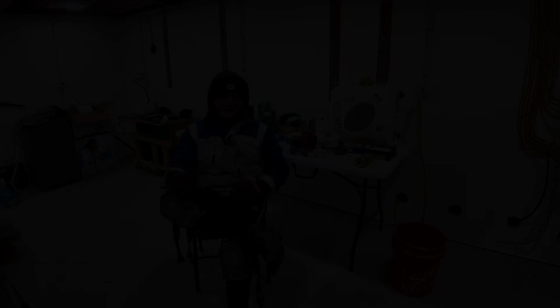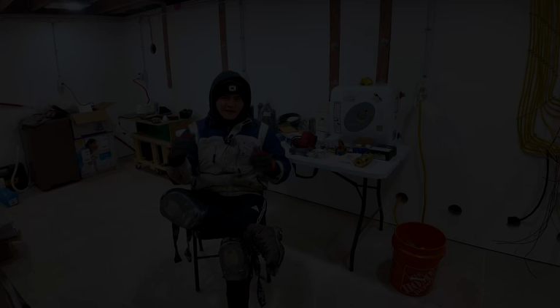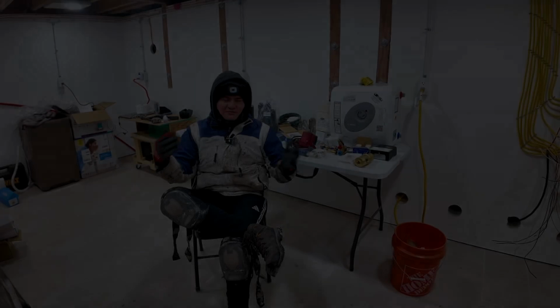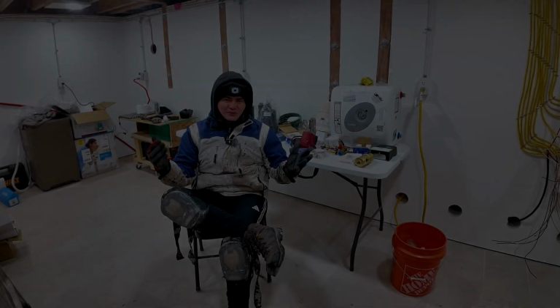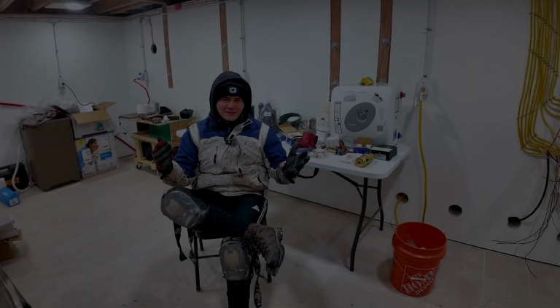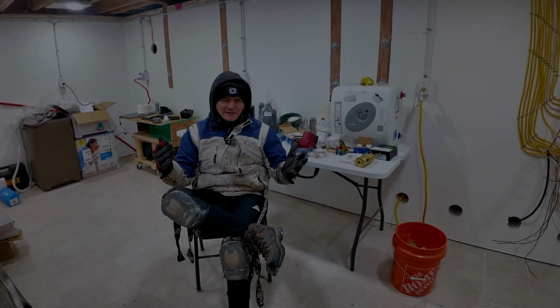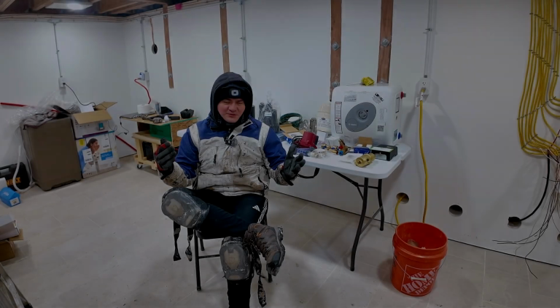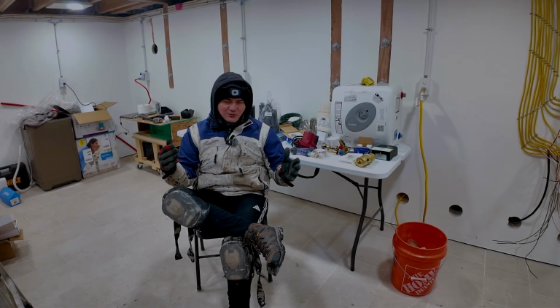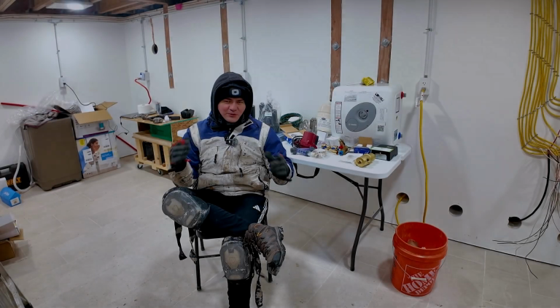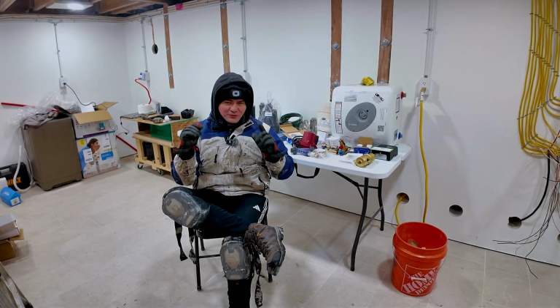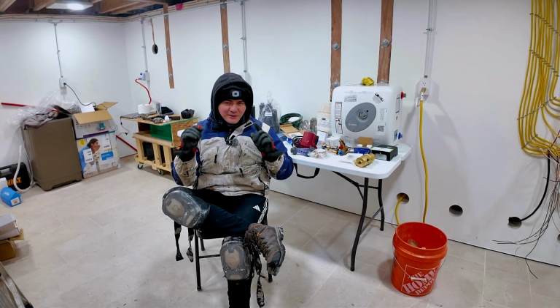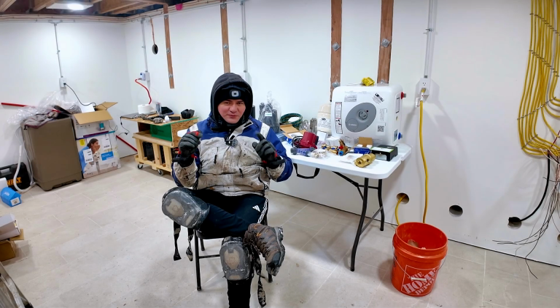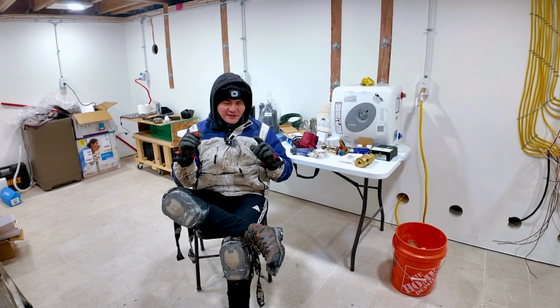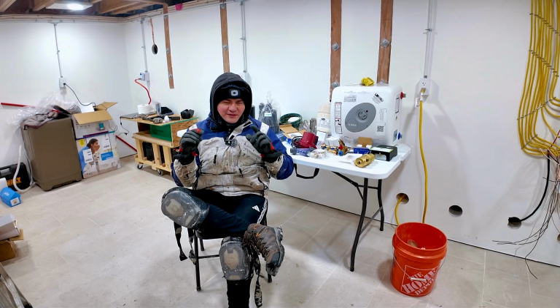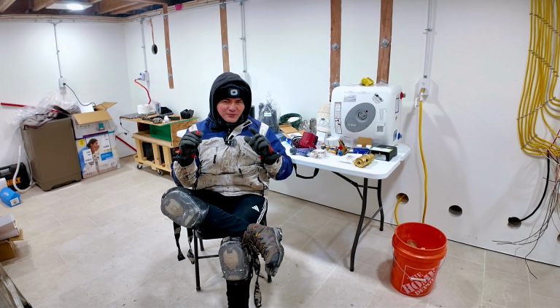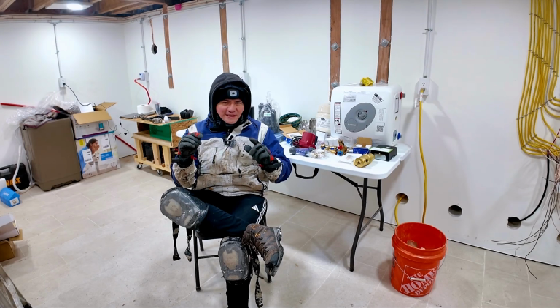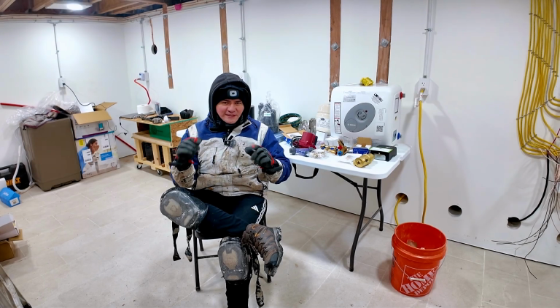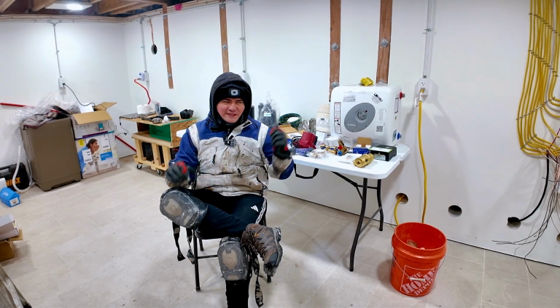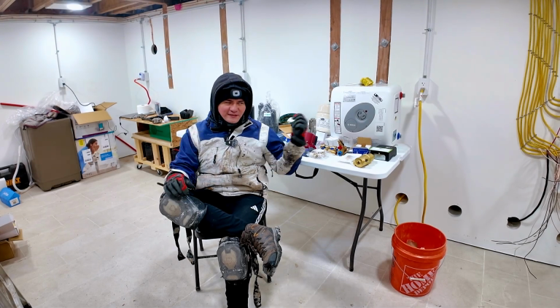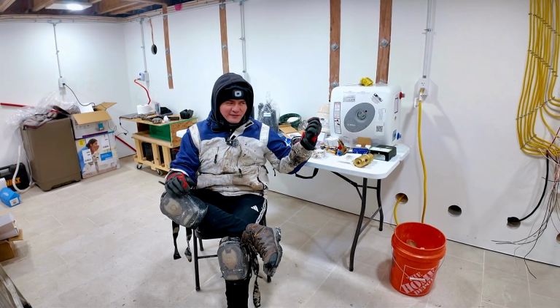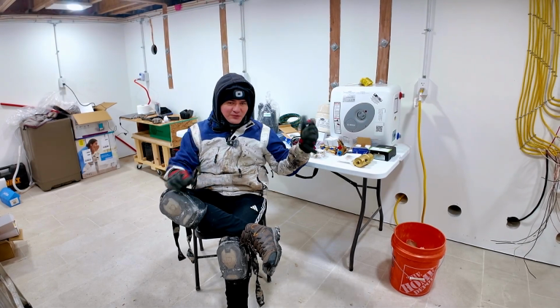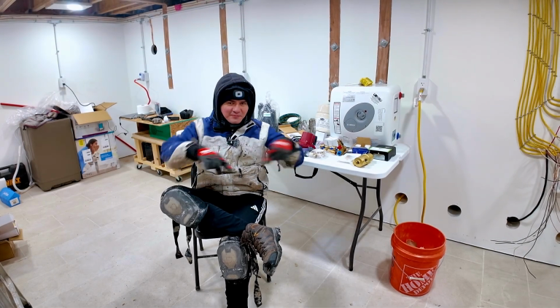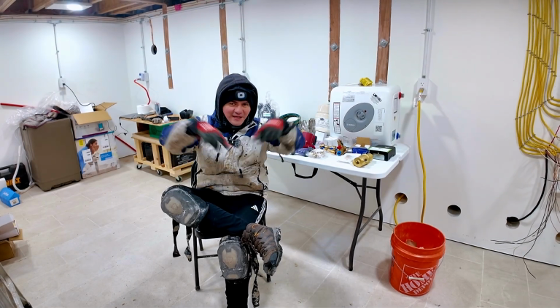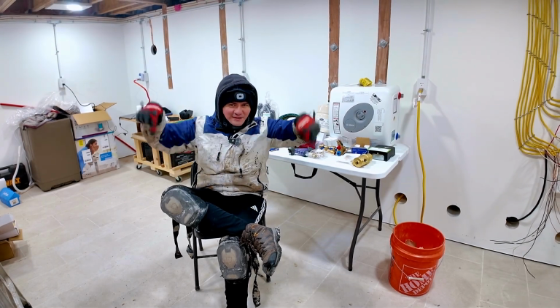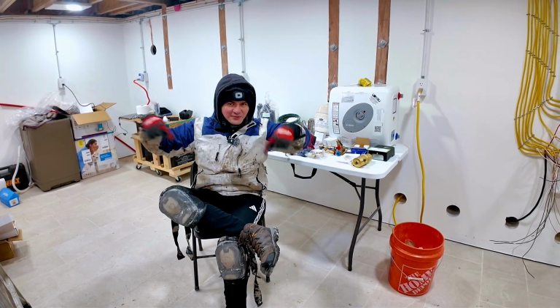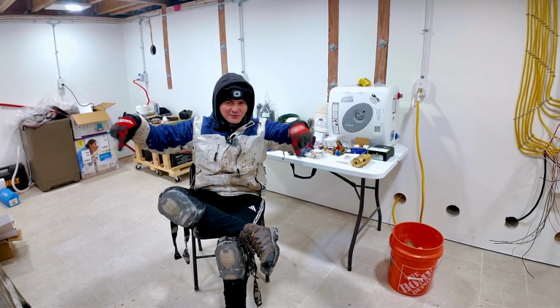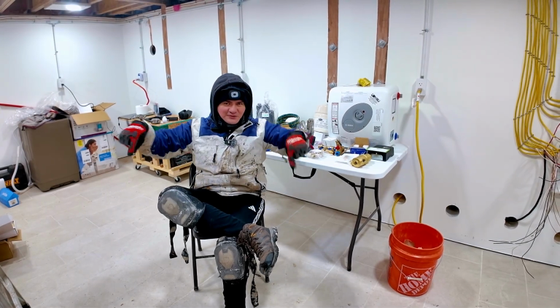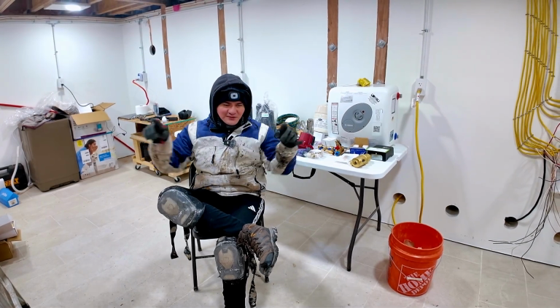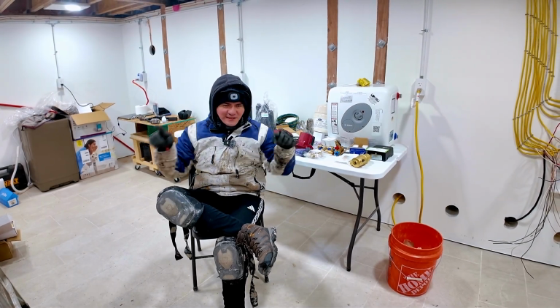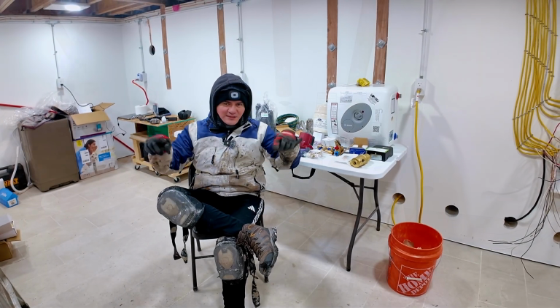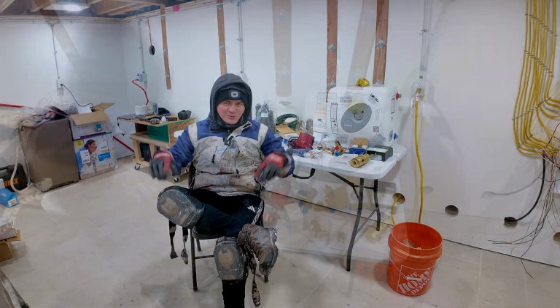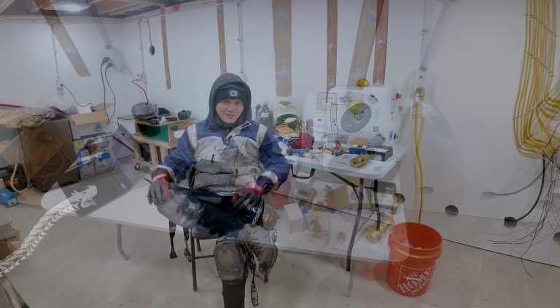Hey everyone, in this episode we're going to be doing the radiant heat for the mechanical room, so let's get to work!